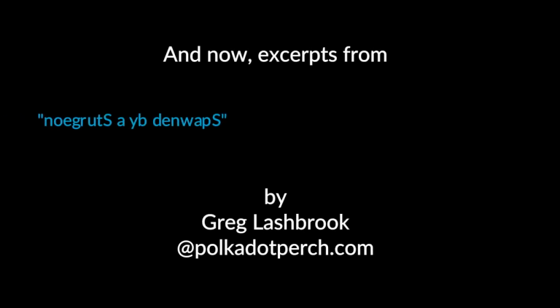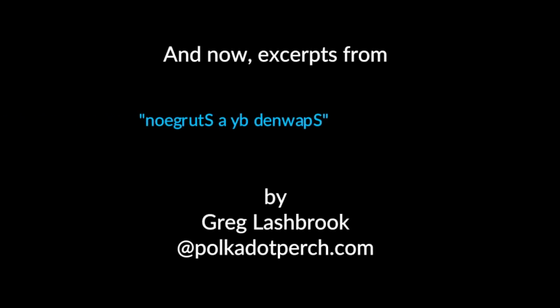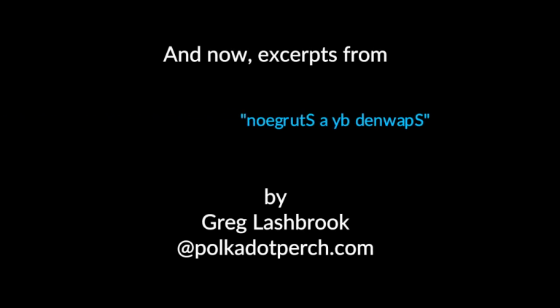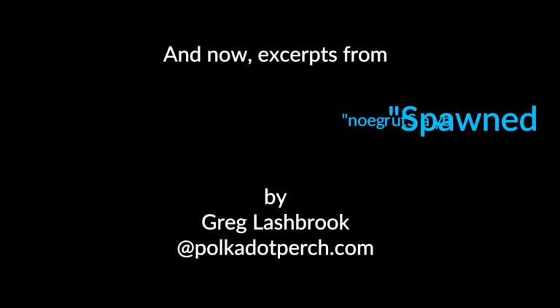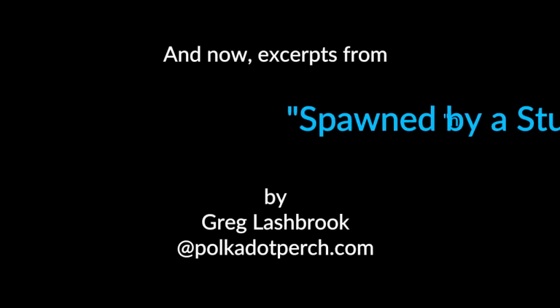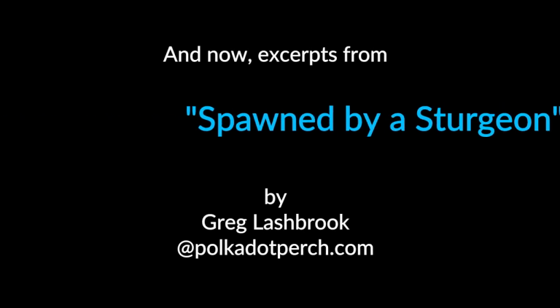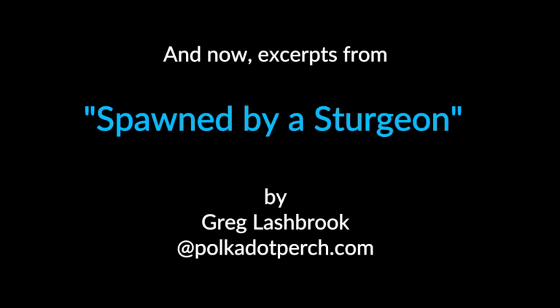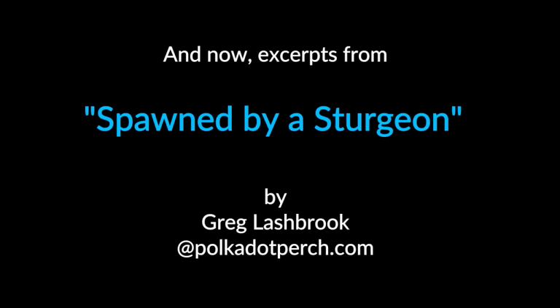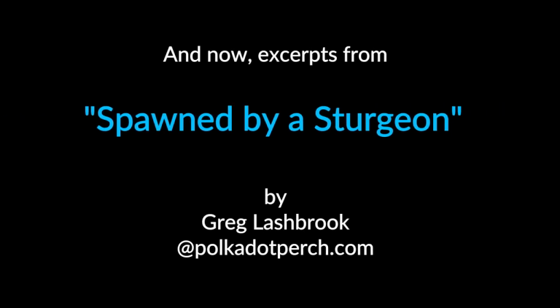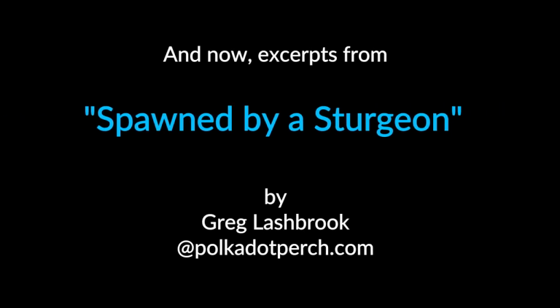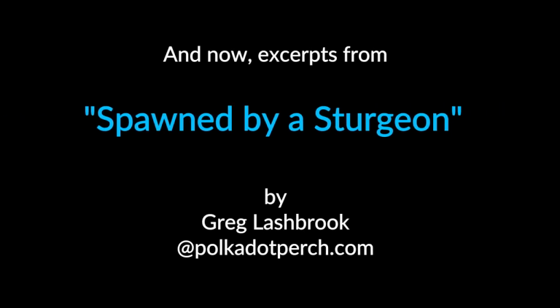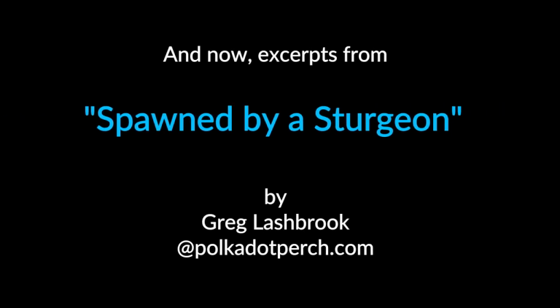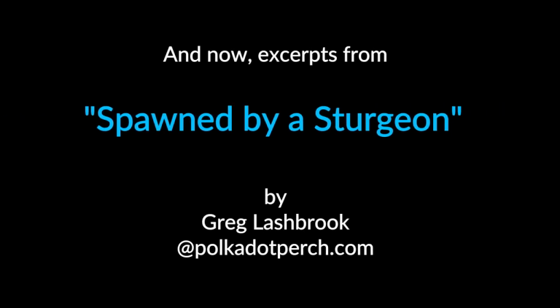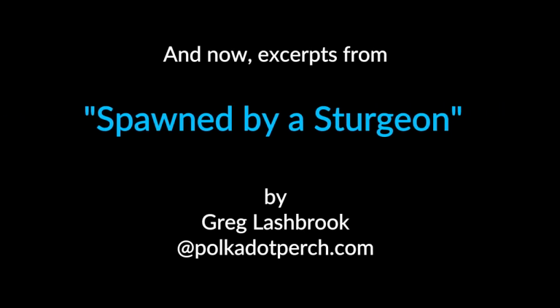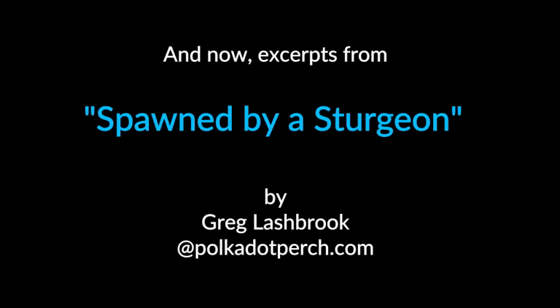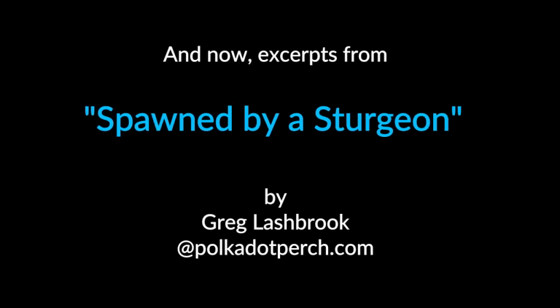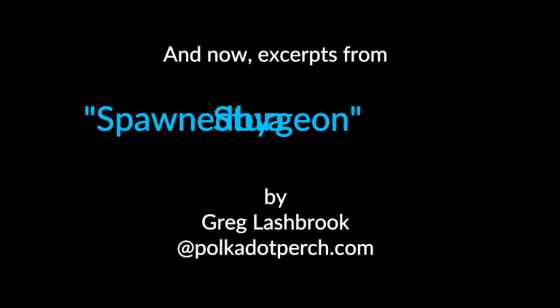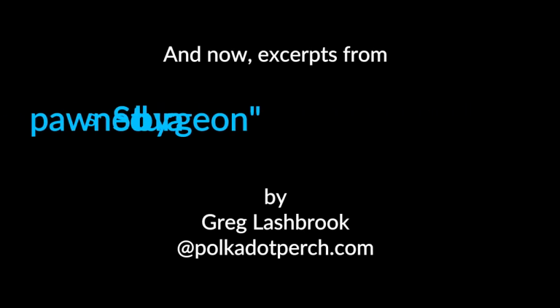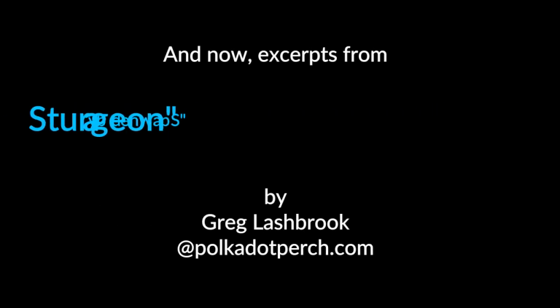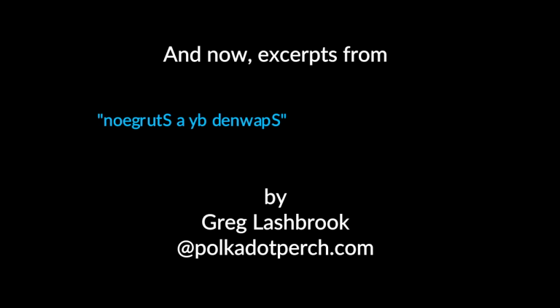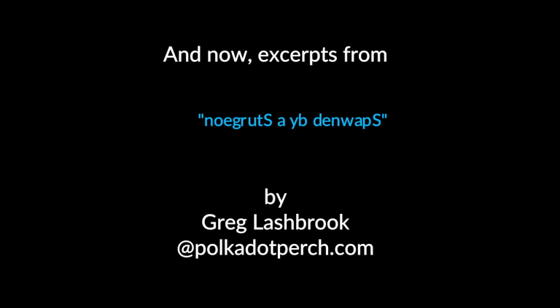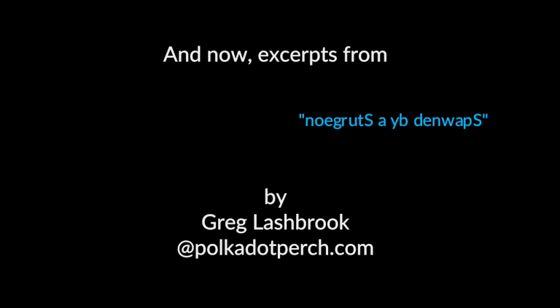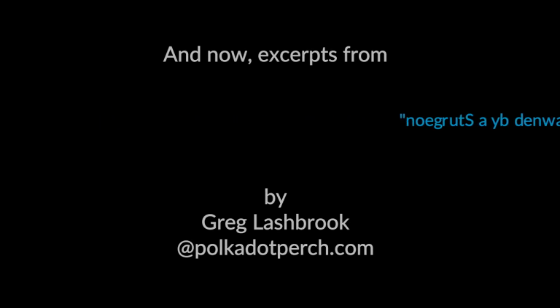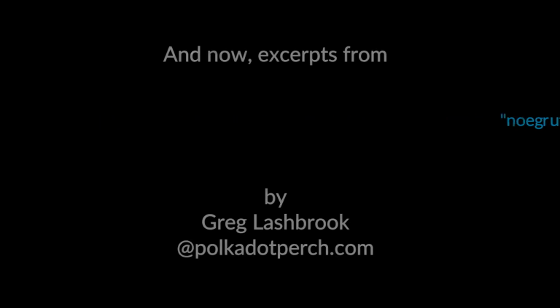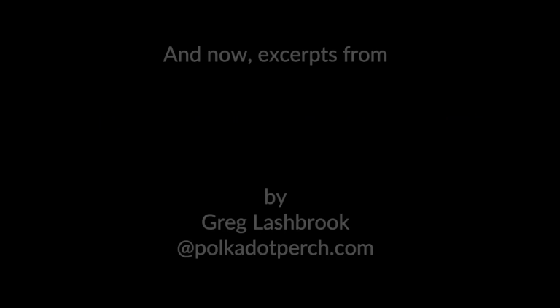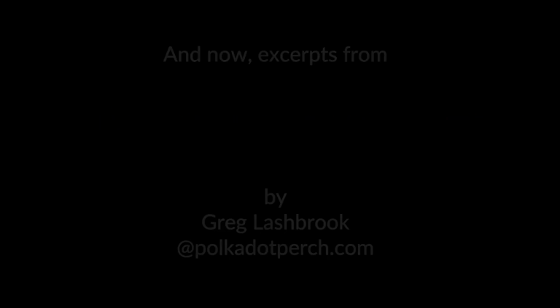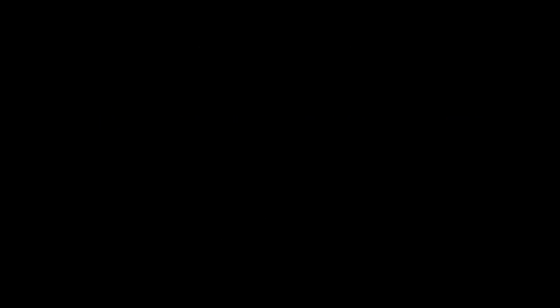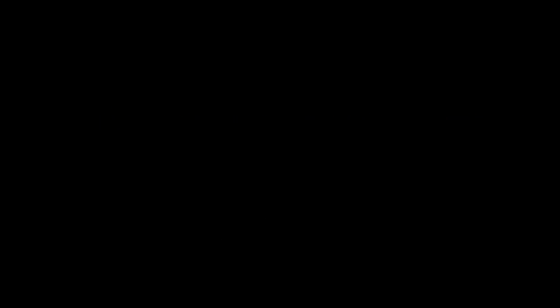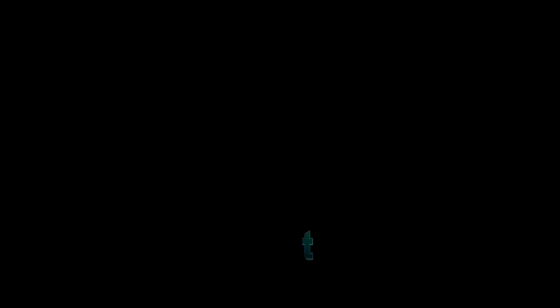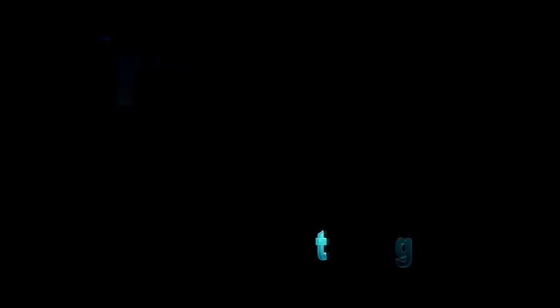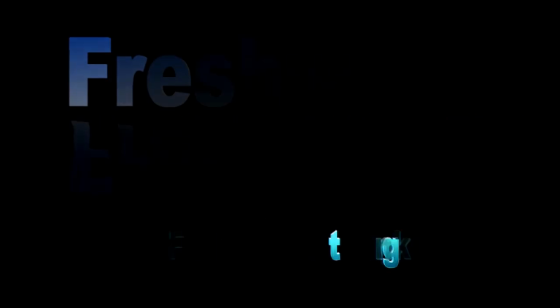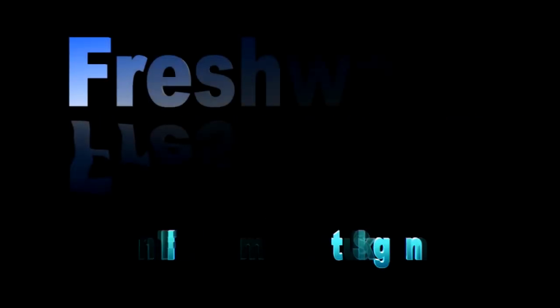And now, for your viewing pleasure, excerpts from Spawned by a Sturgeon by Greg Lashbrook.